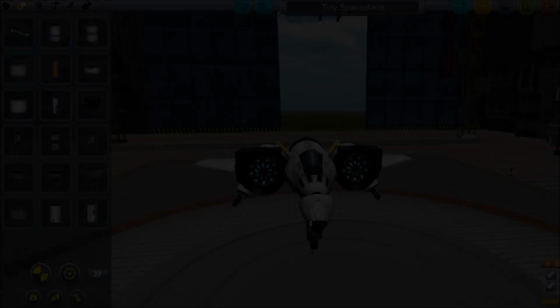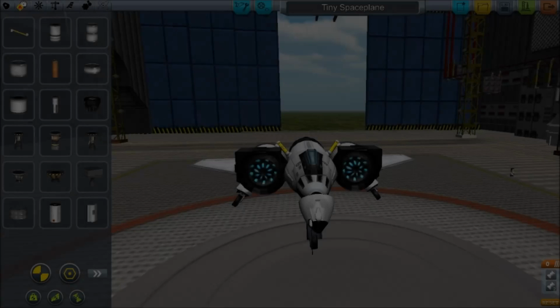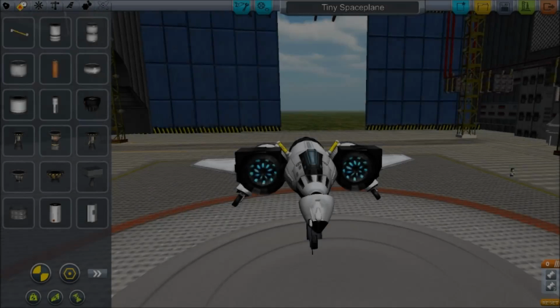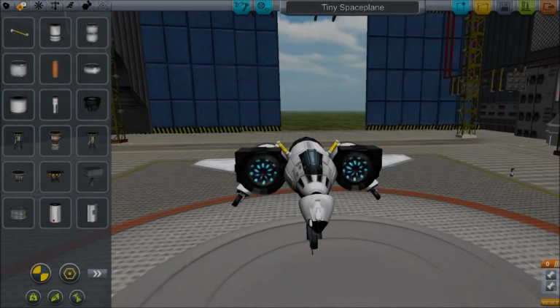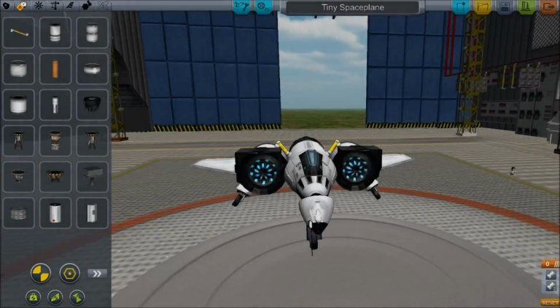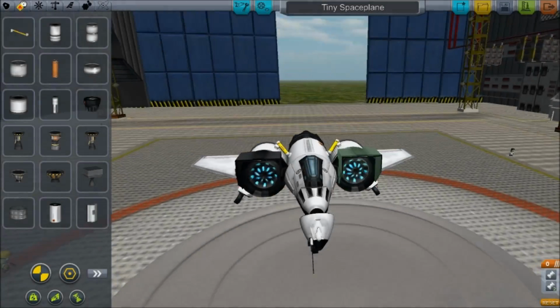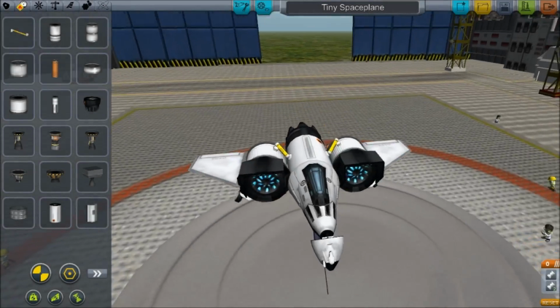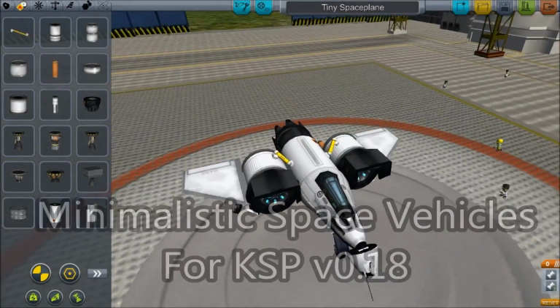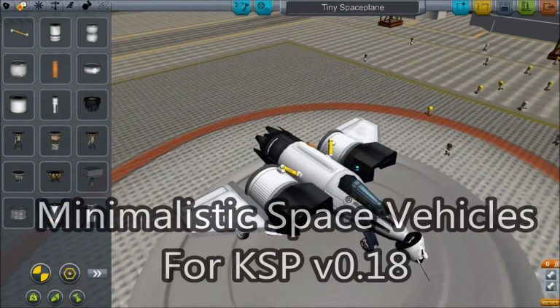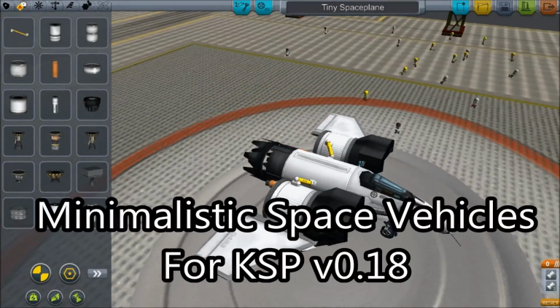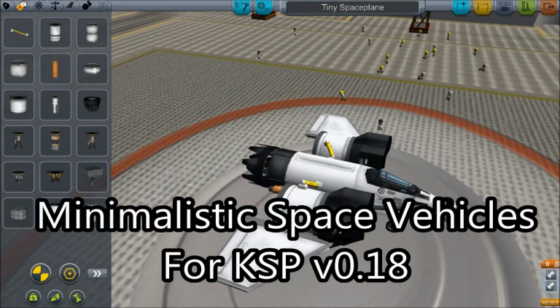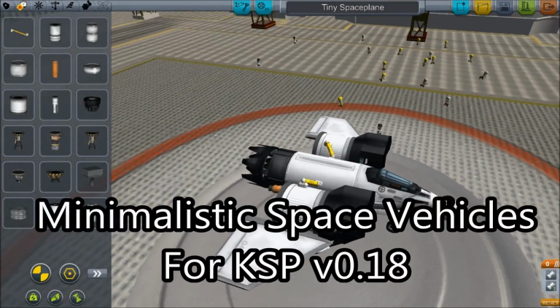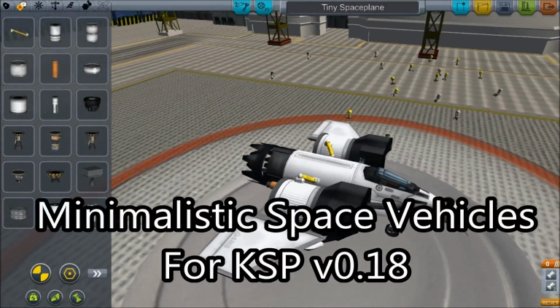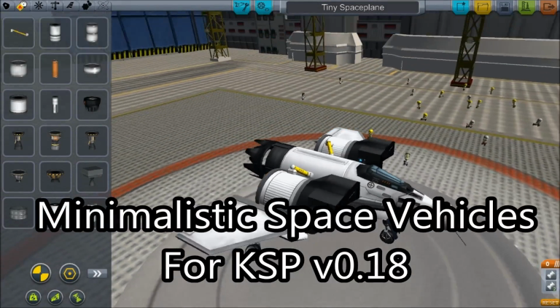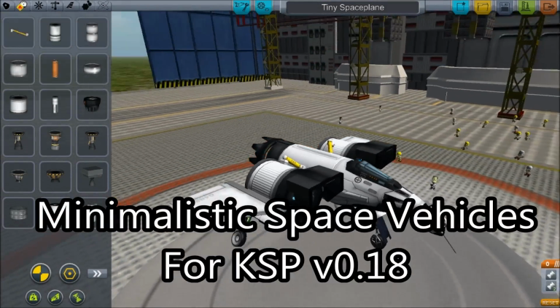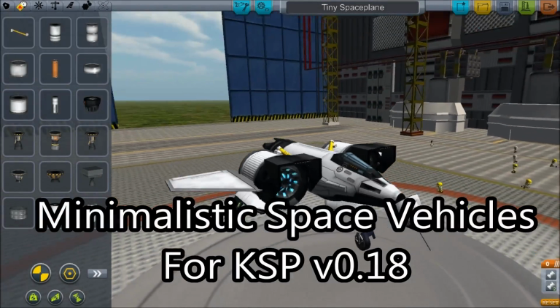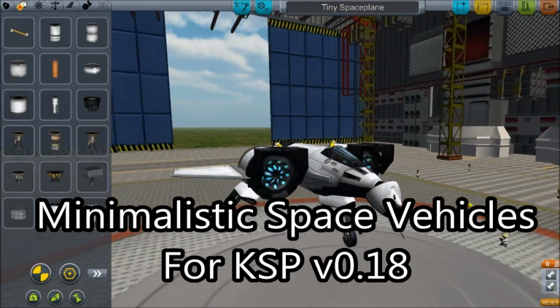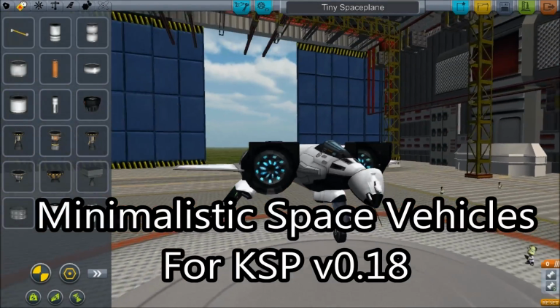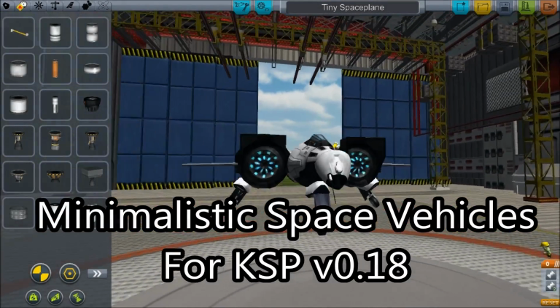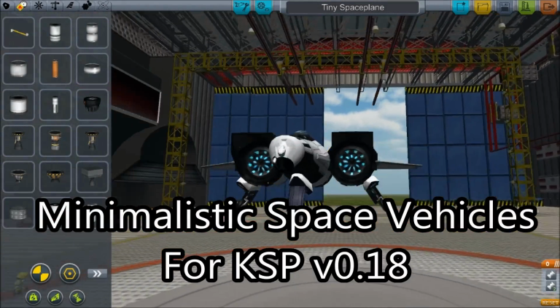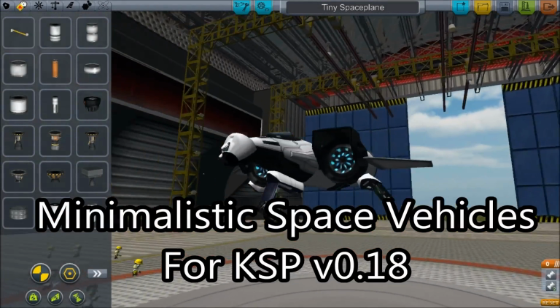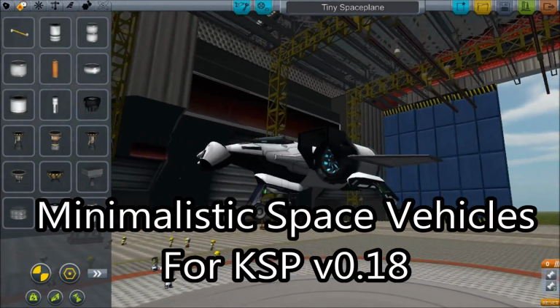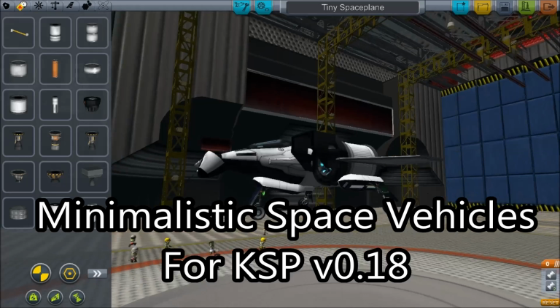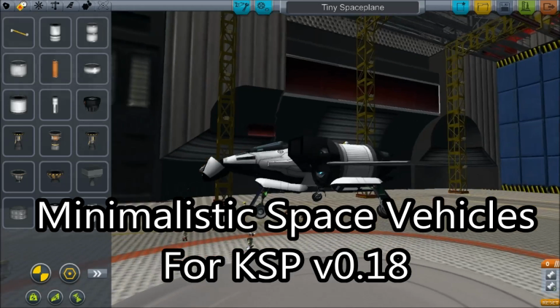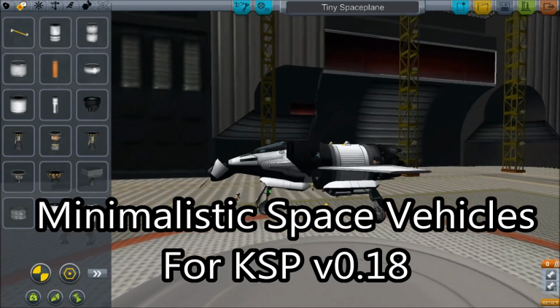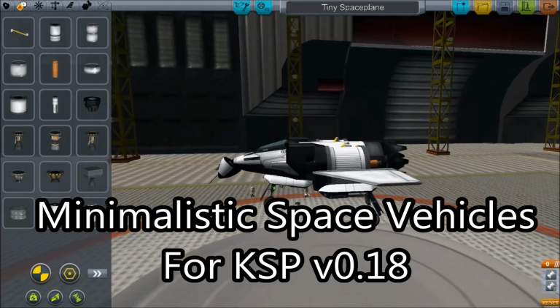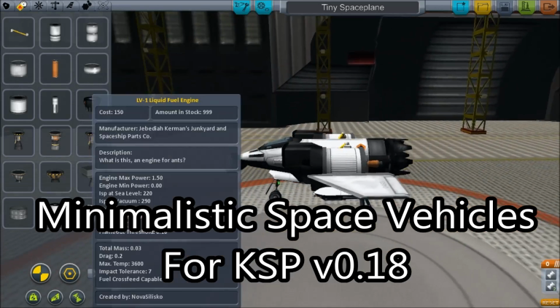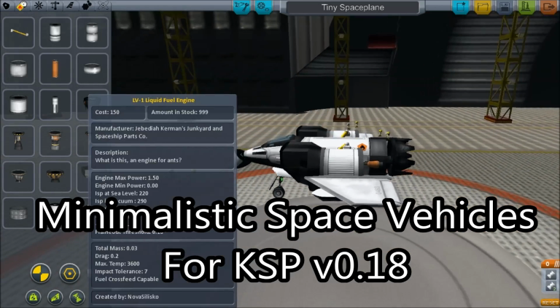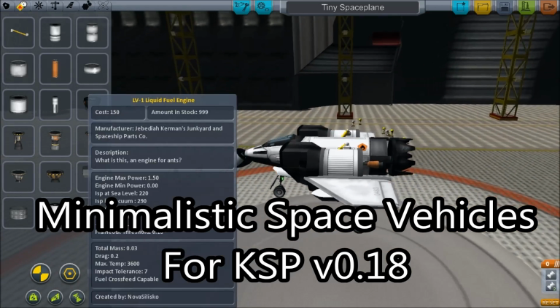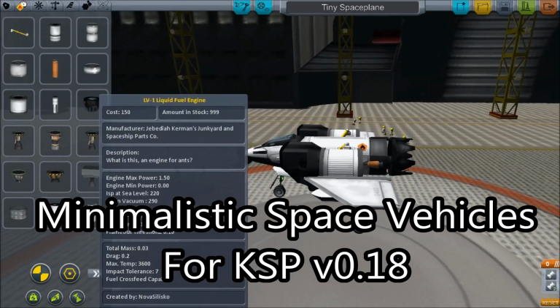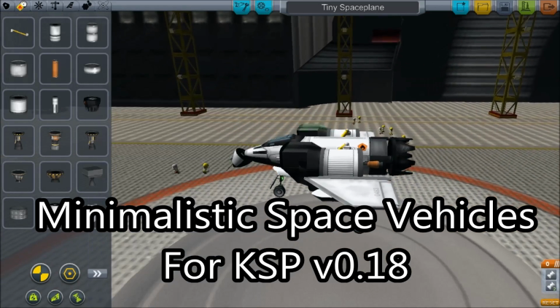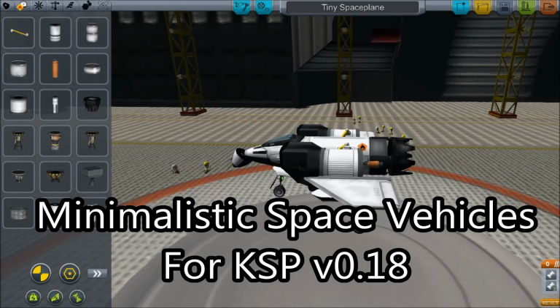Hello, it's Scott Manley here and today we are building really small space vehicles once again.